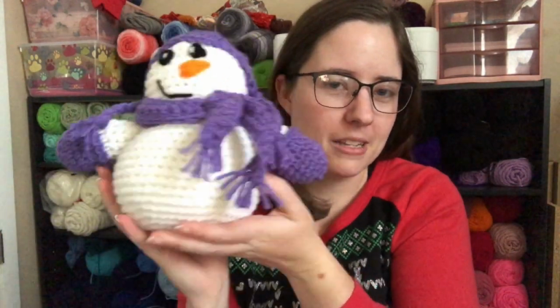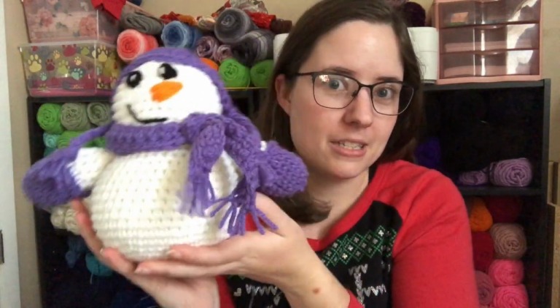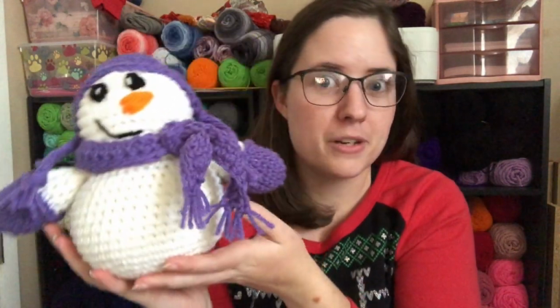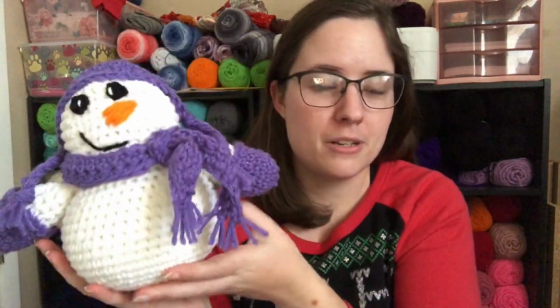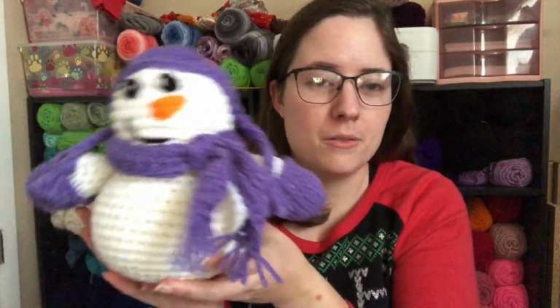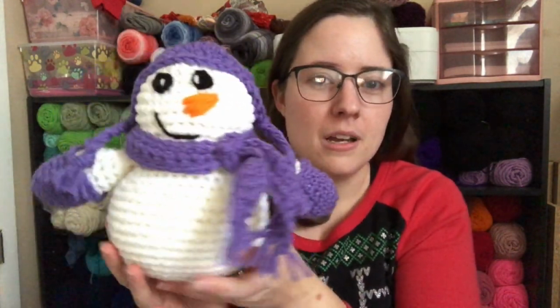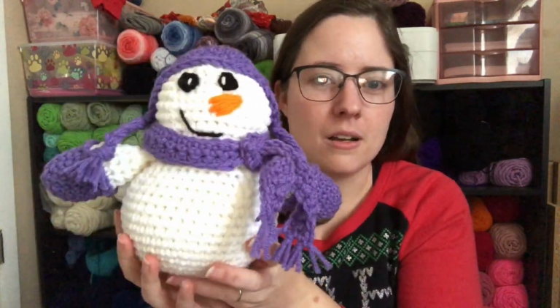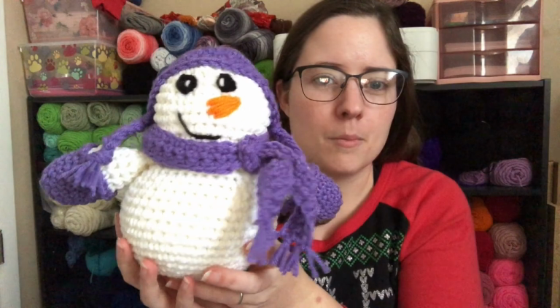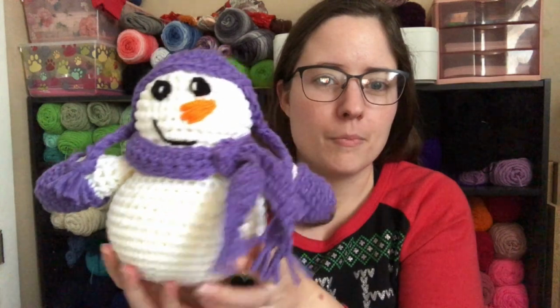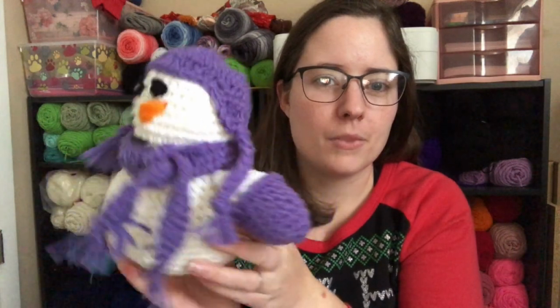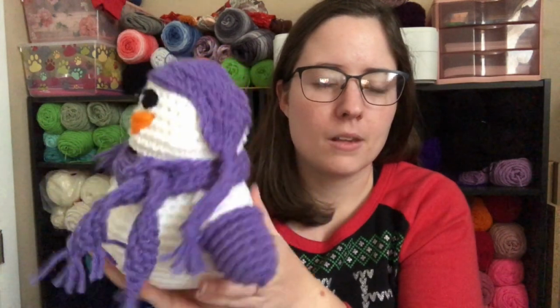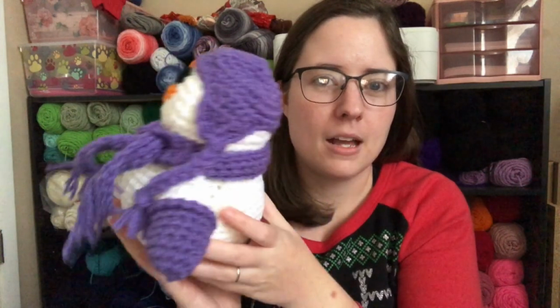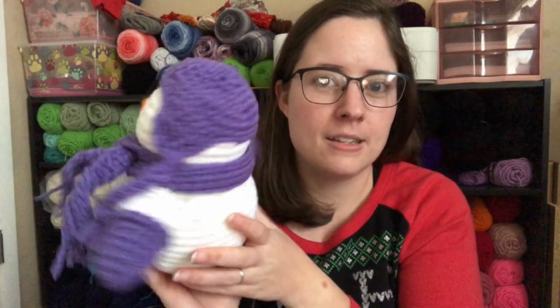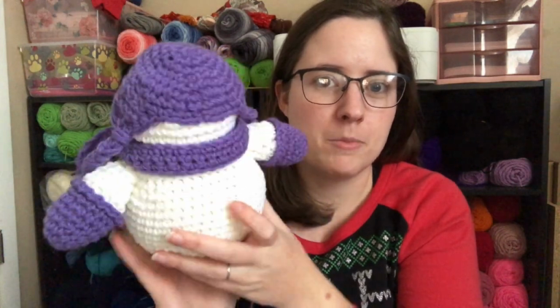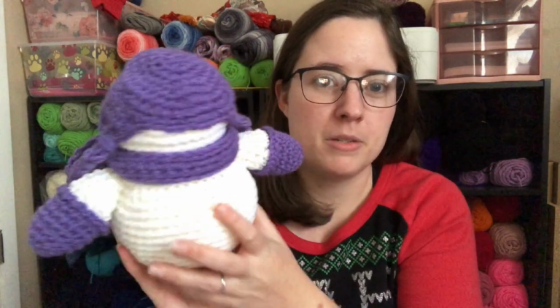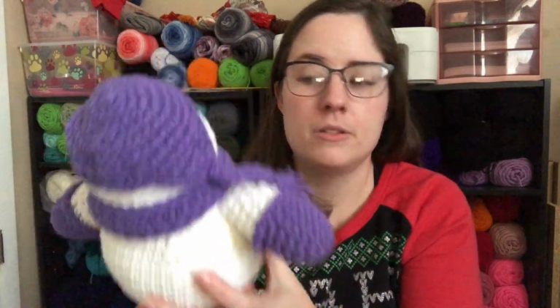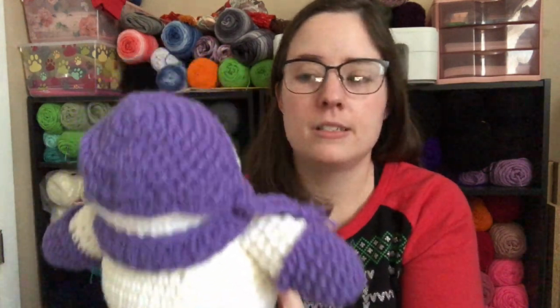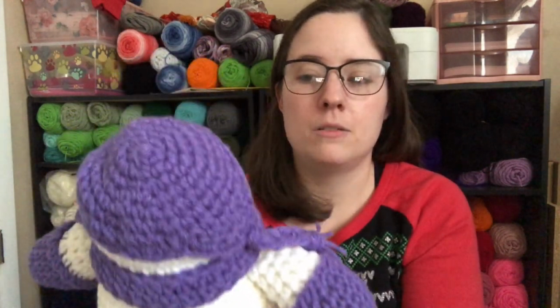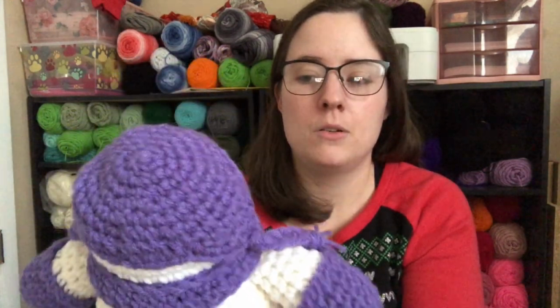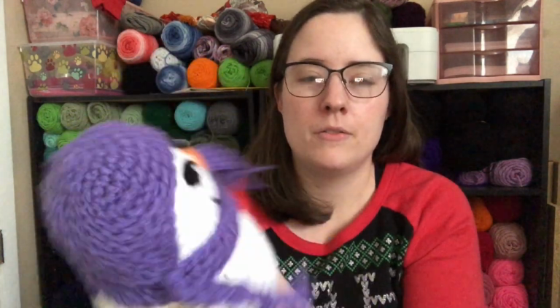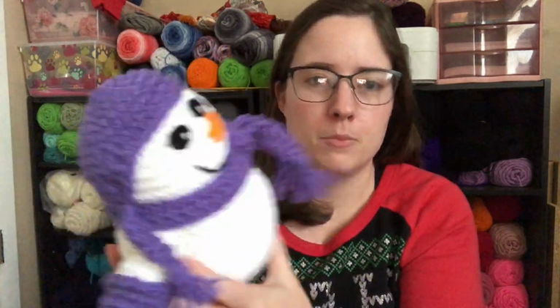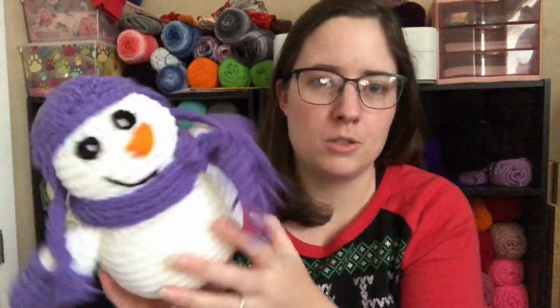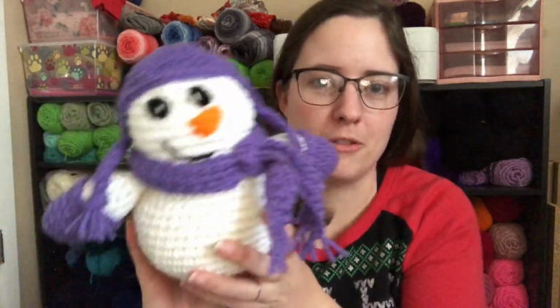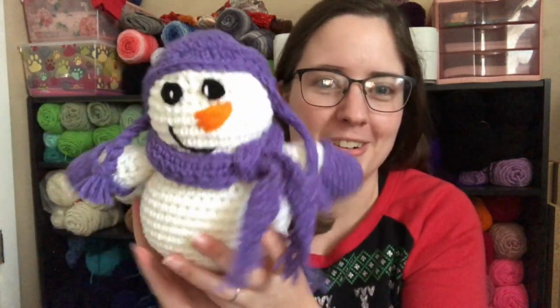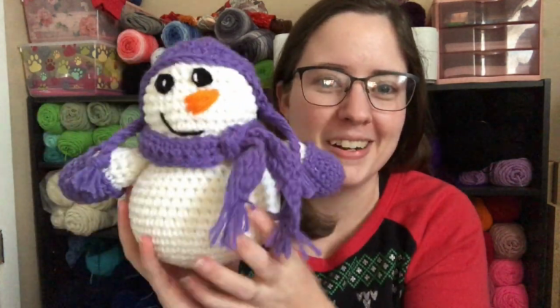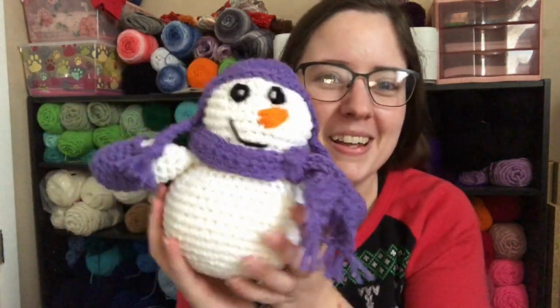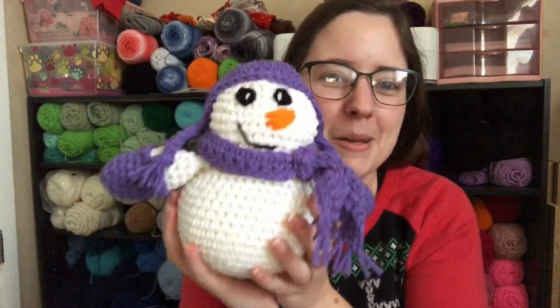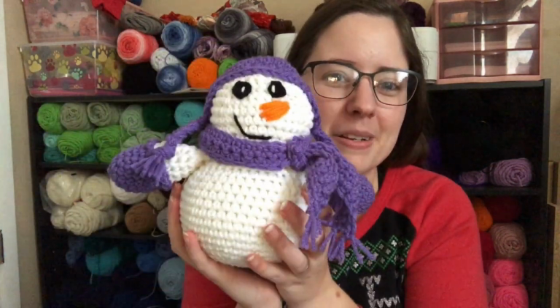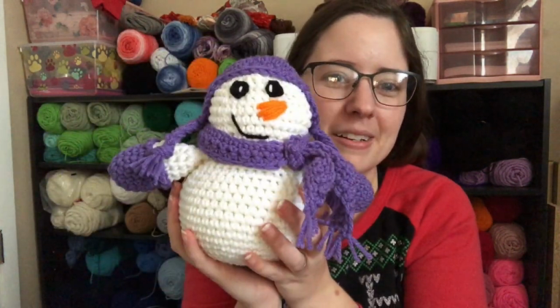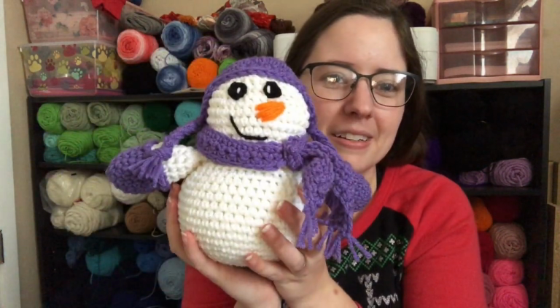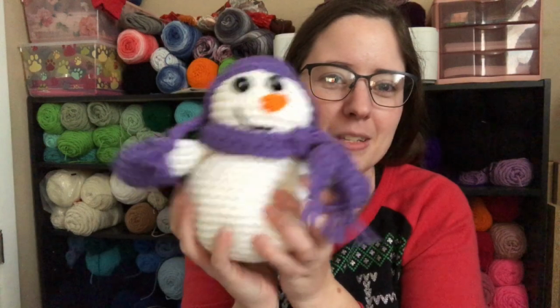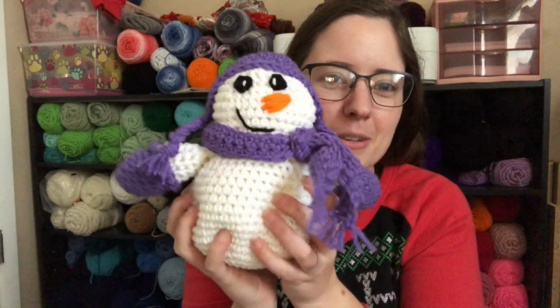This is free too, at the time of filming, so I don't know if it's supposed to be free or not. But super cute.